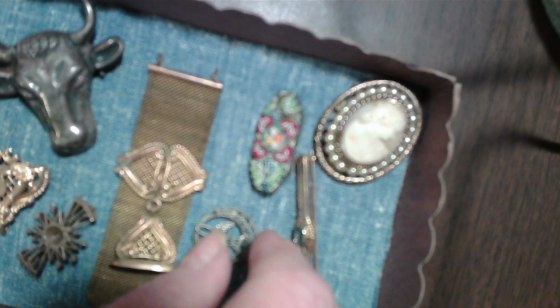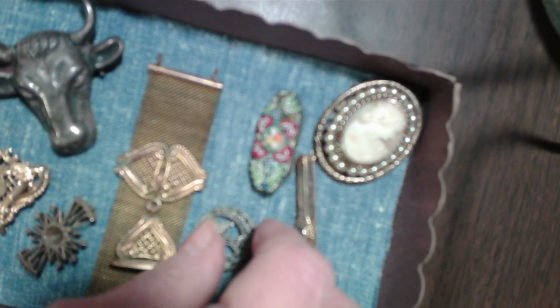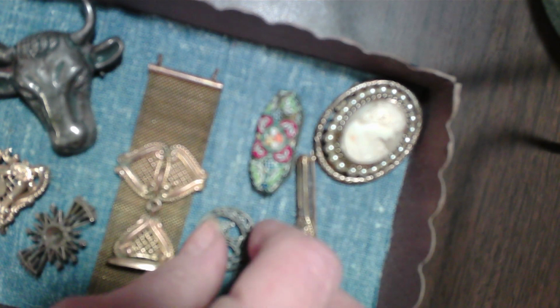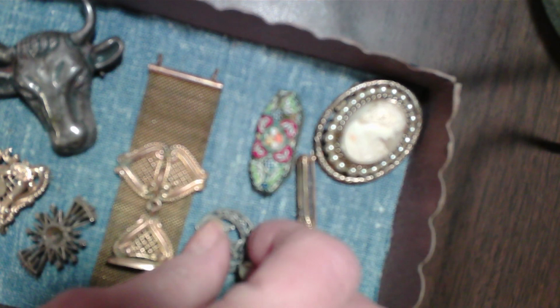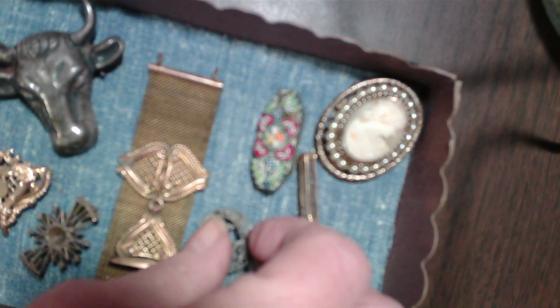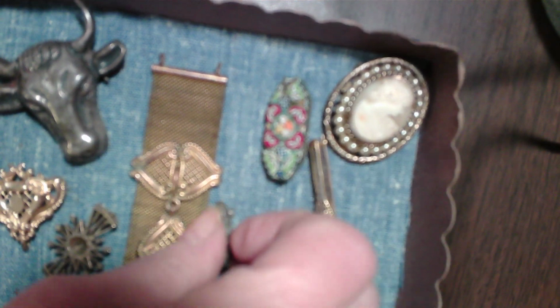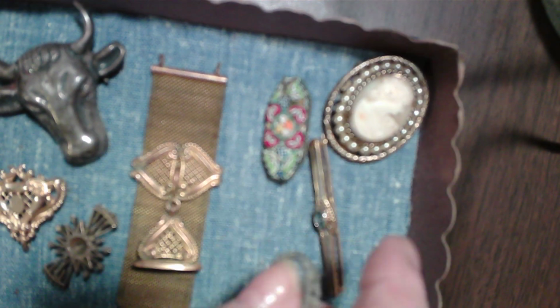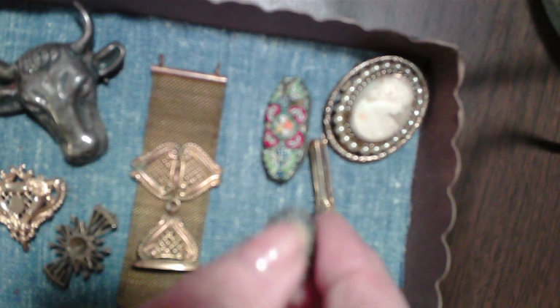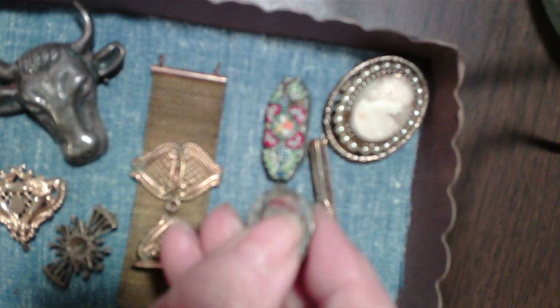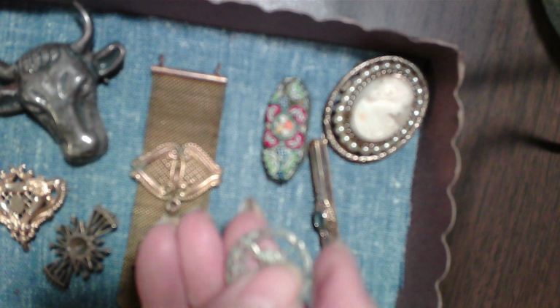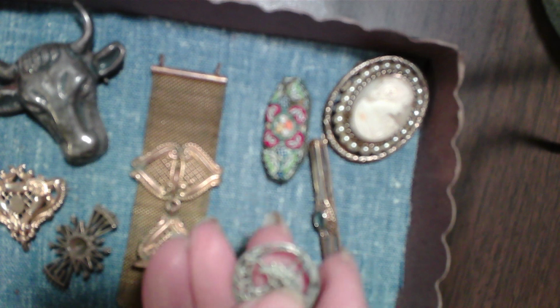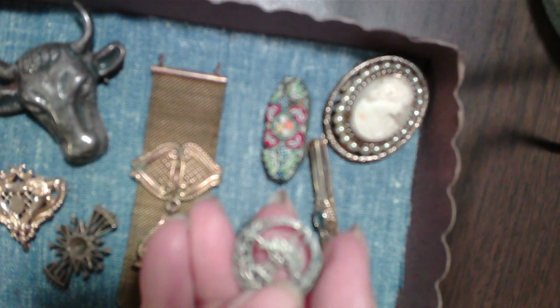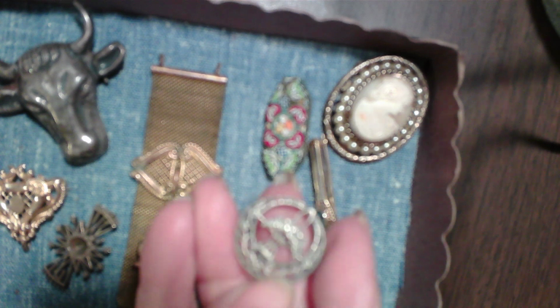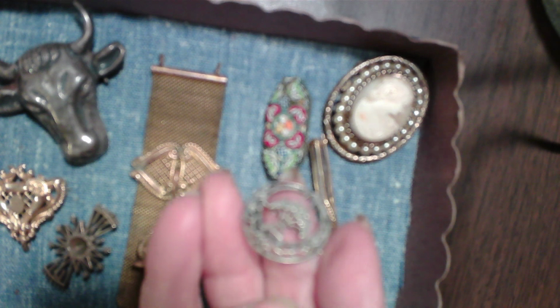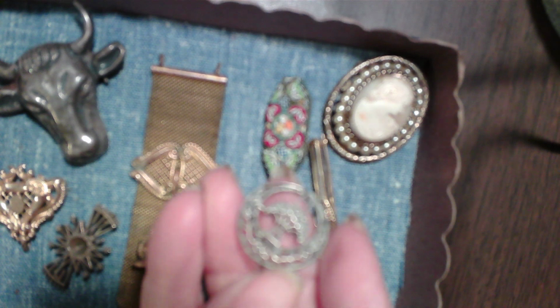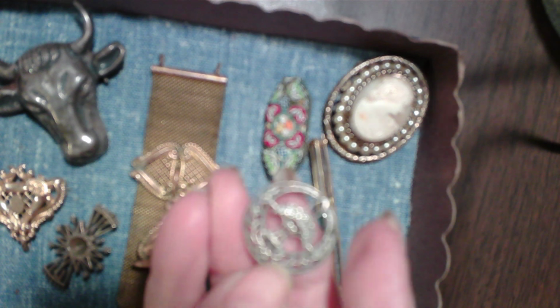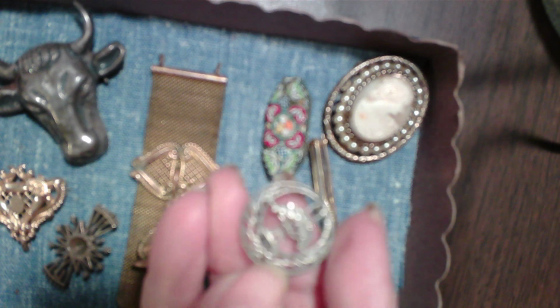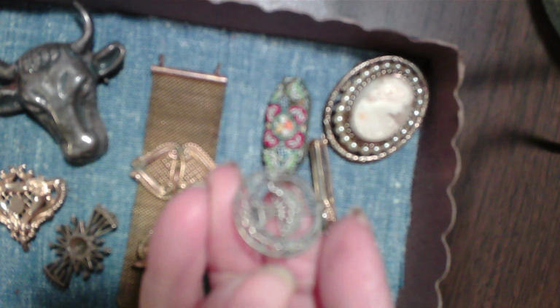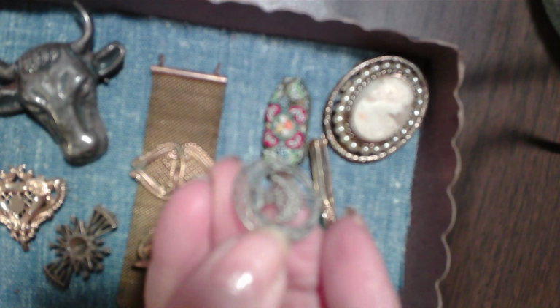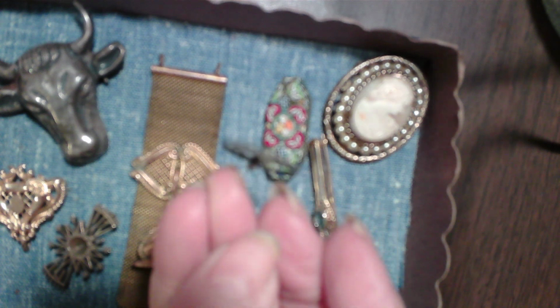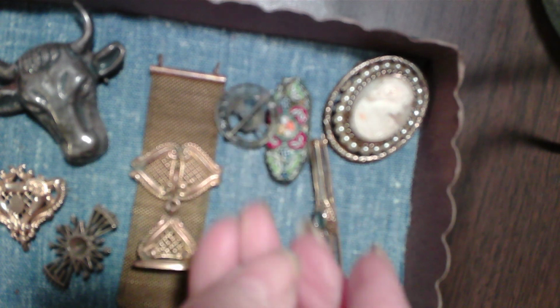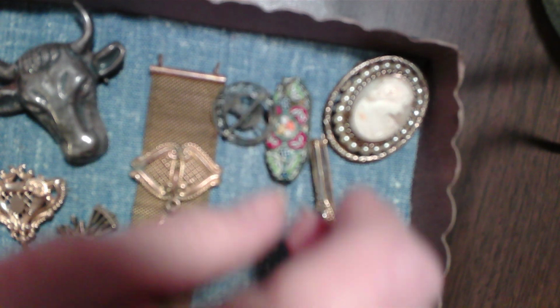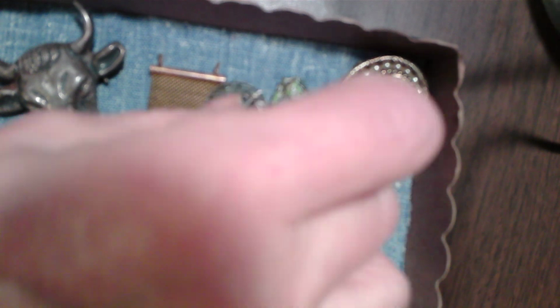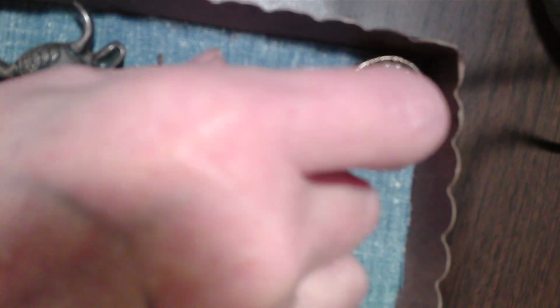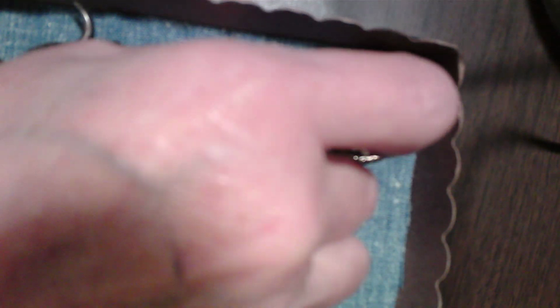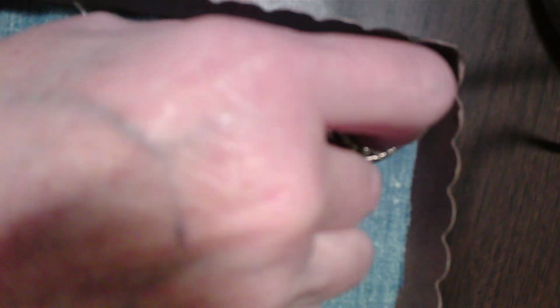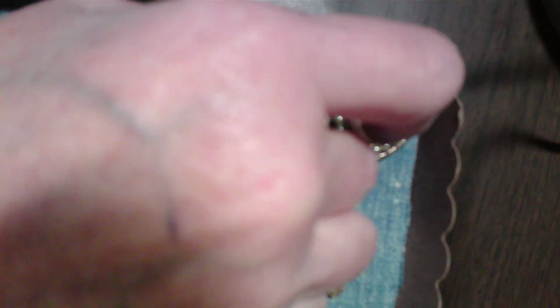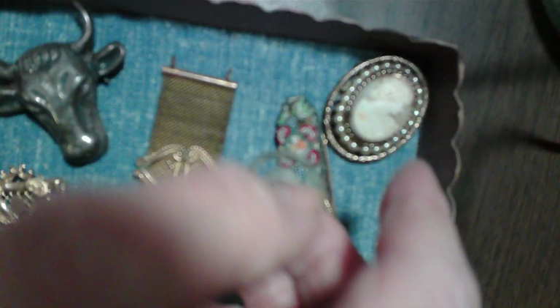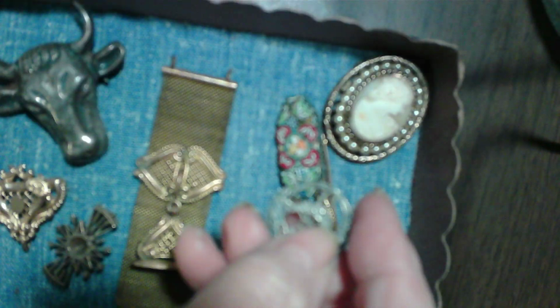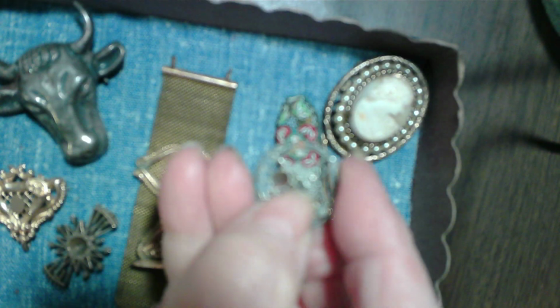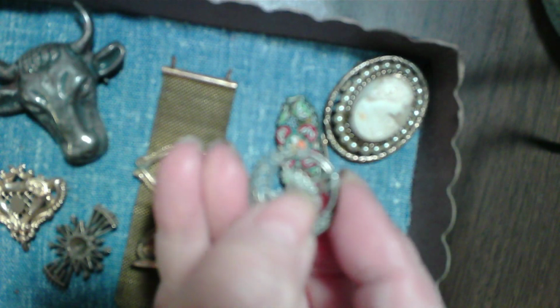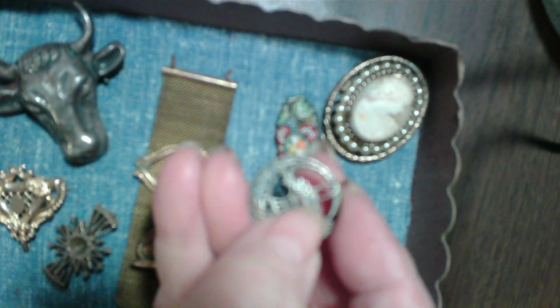This is a little silver pin — just a simple basket.